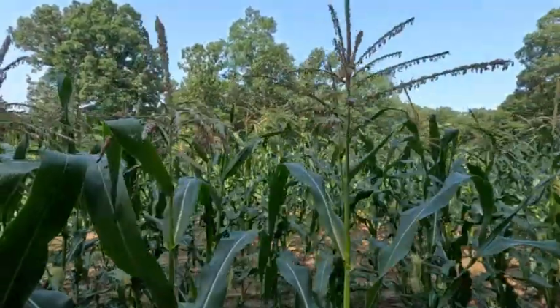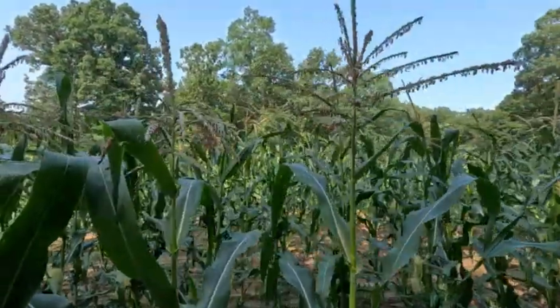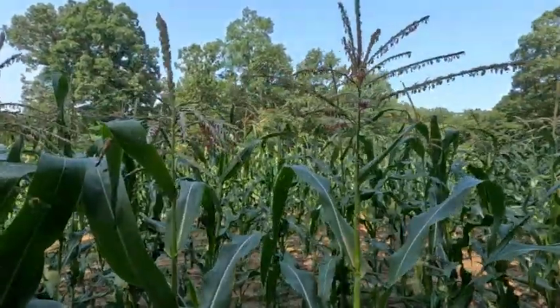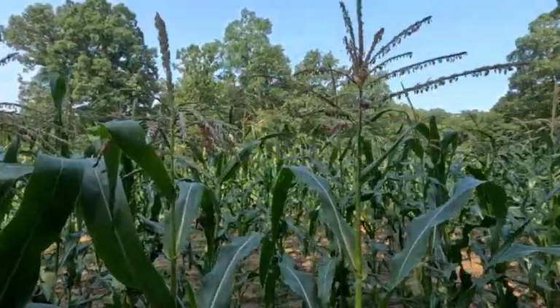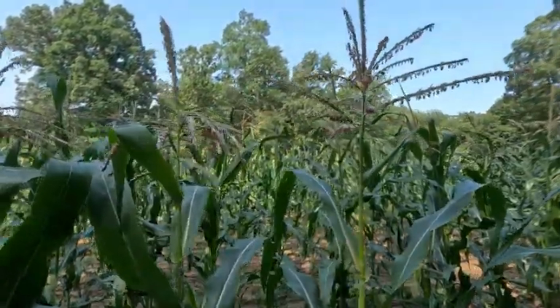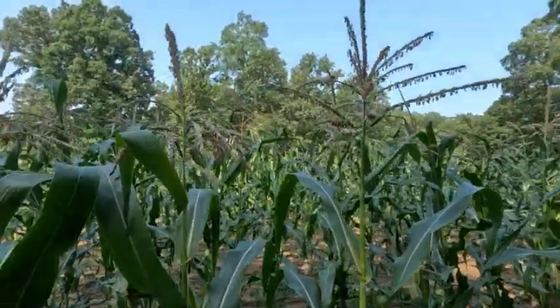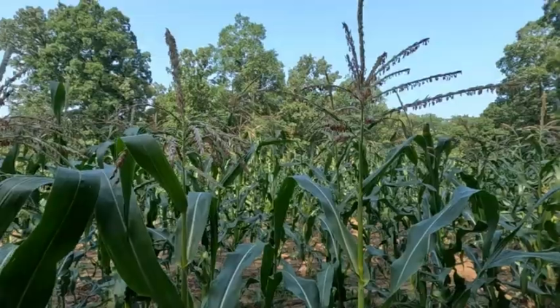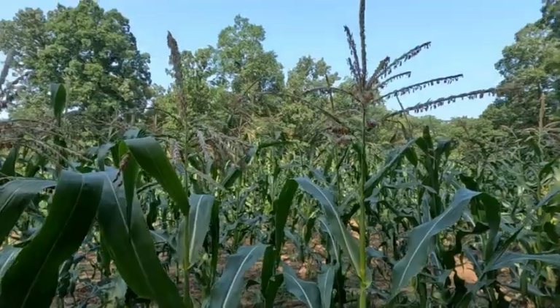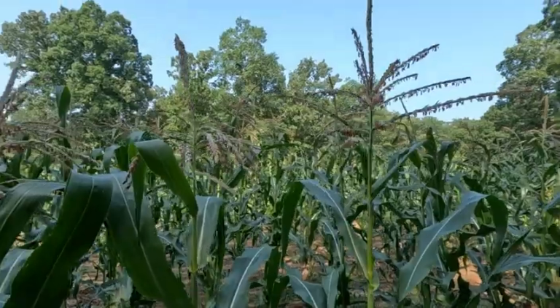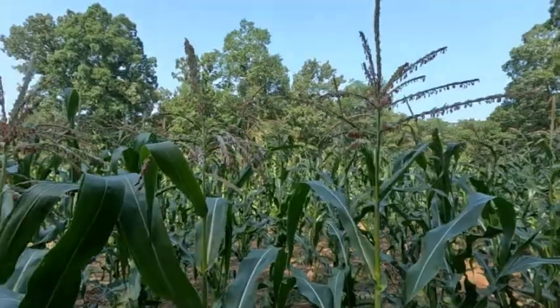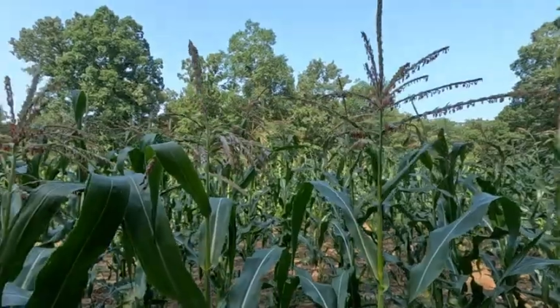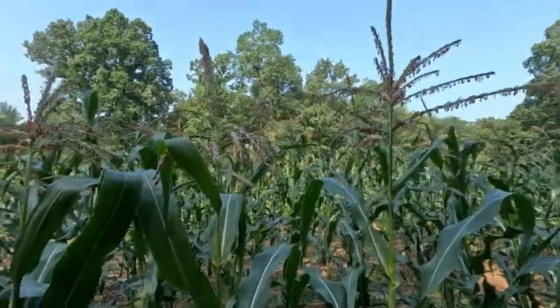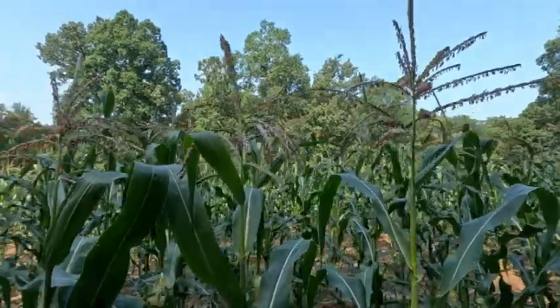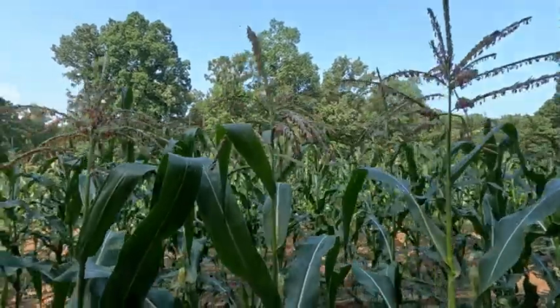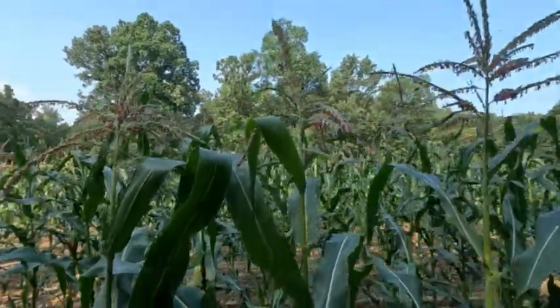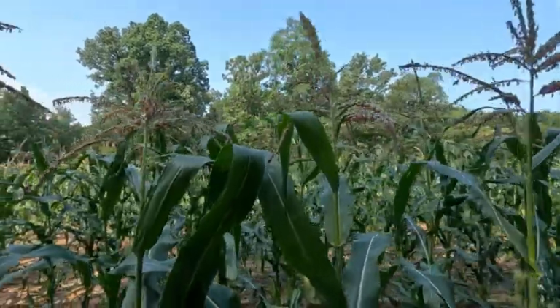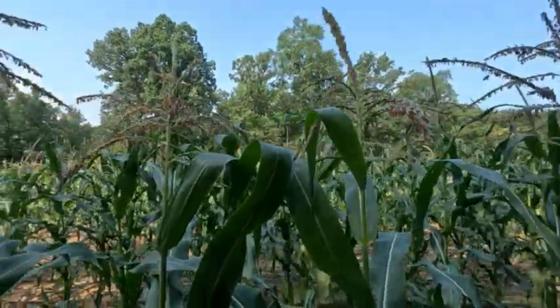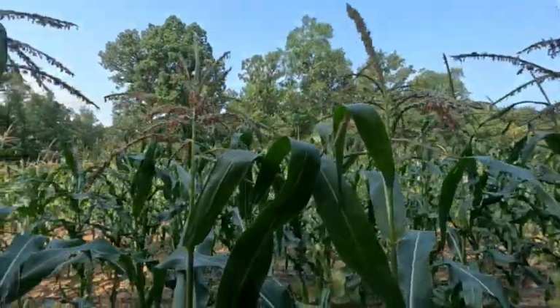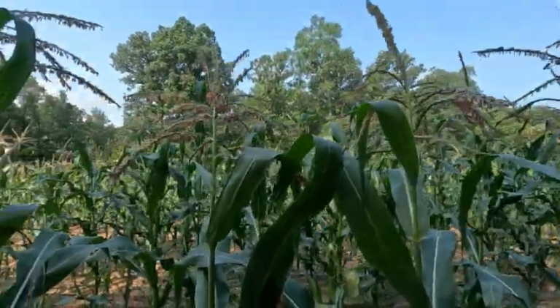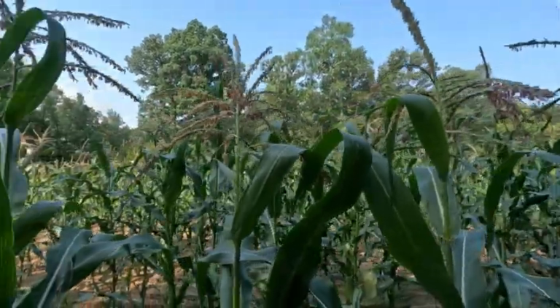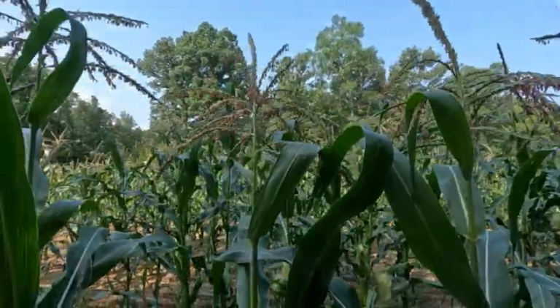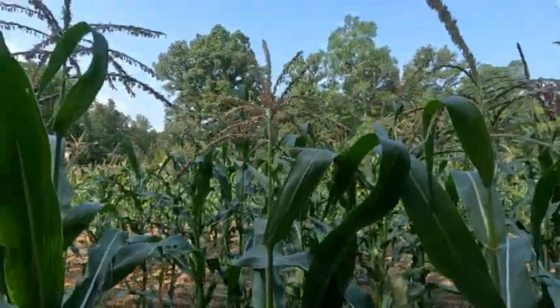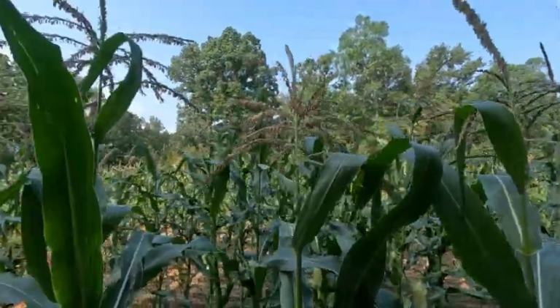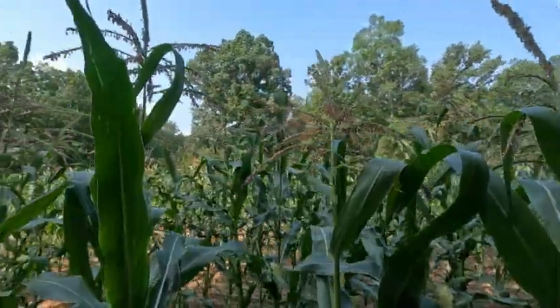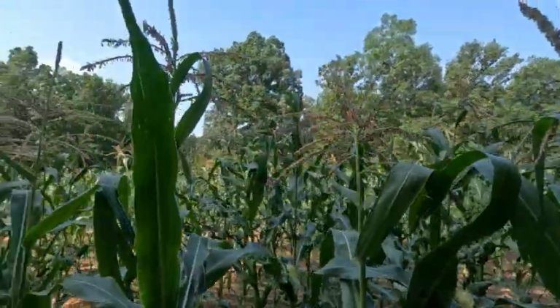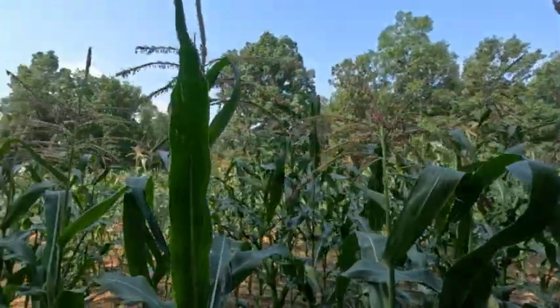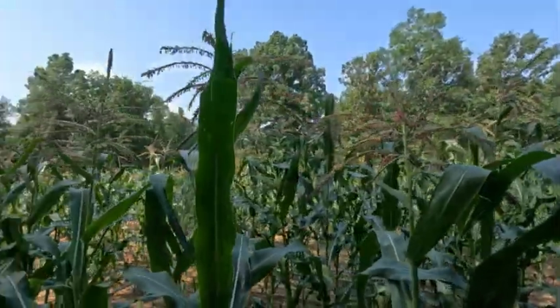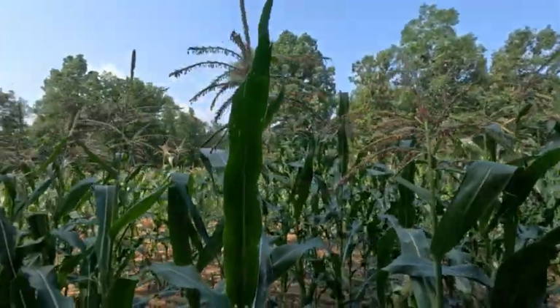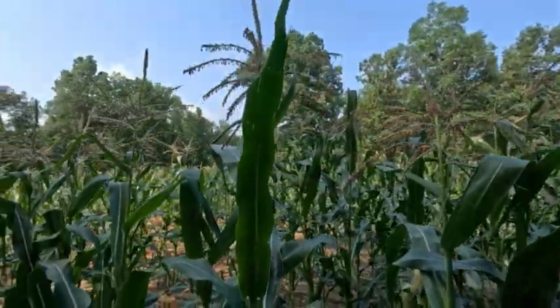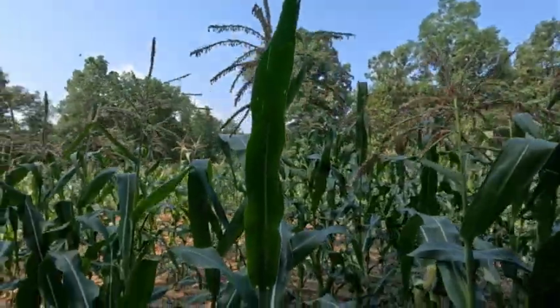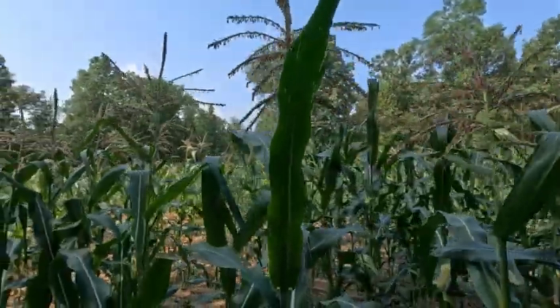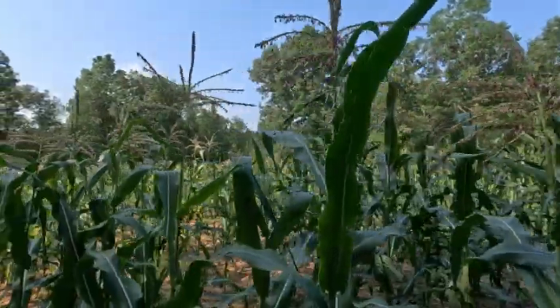Oh, honey bees are busy — that's good to see. These are a good thing.